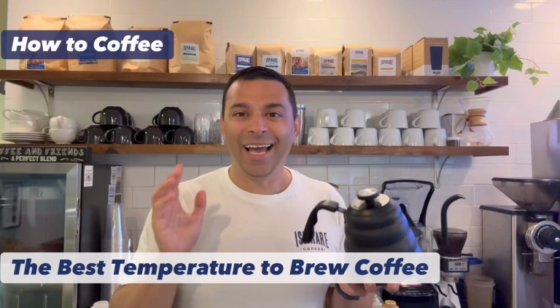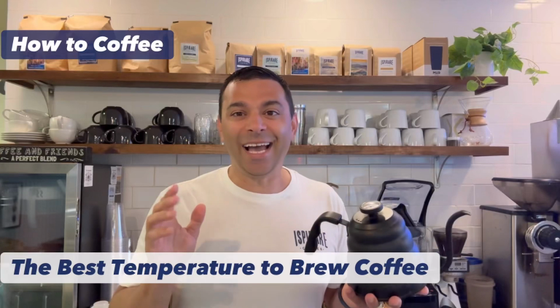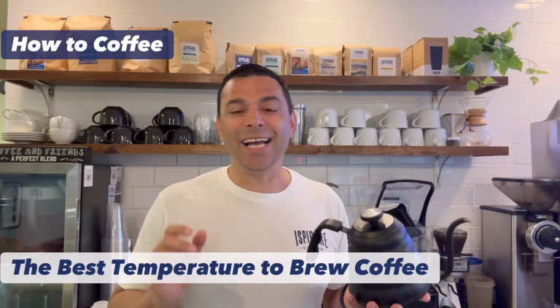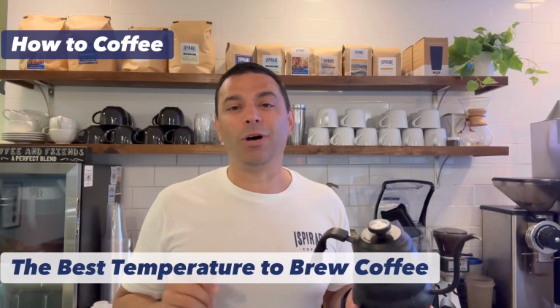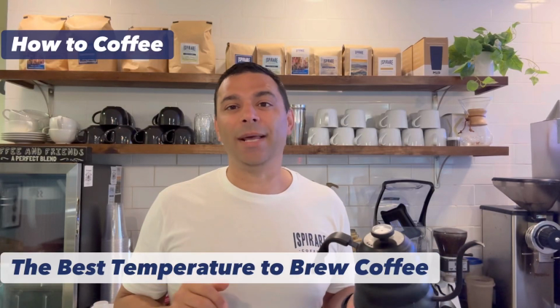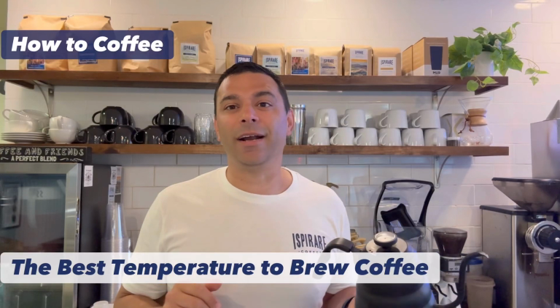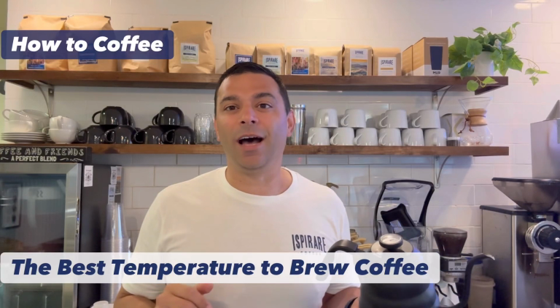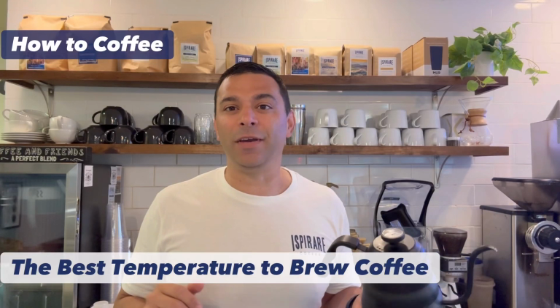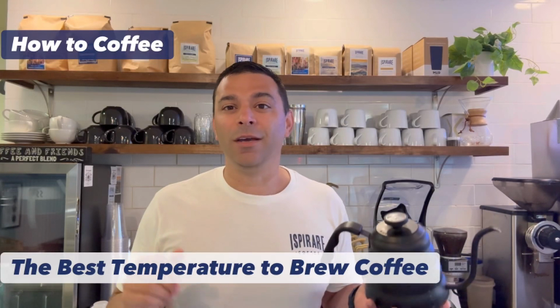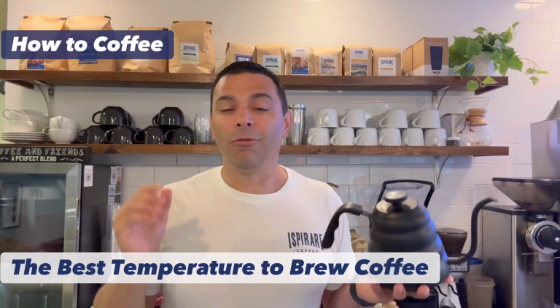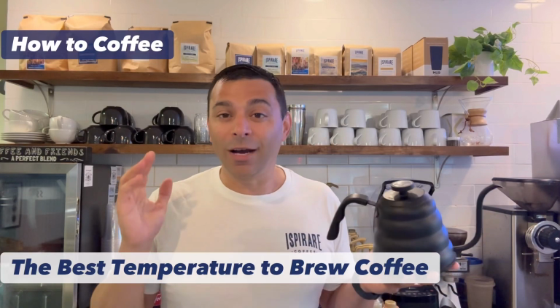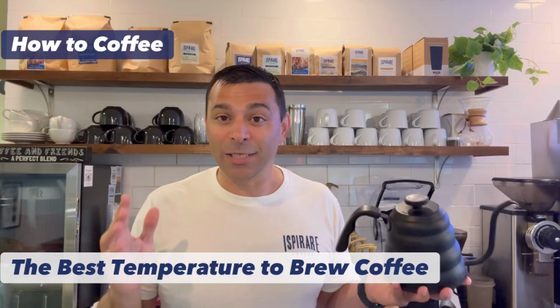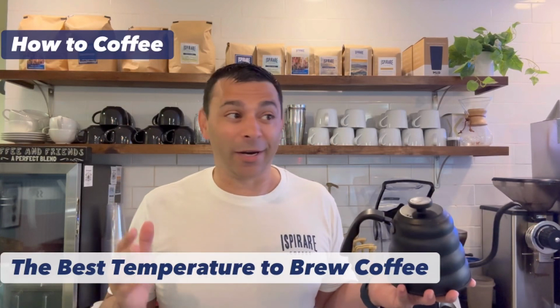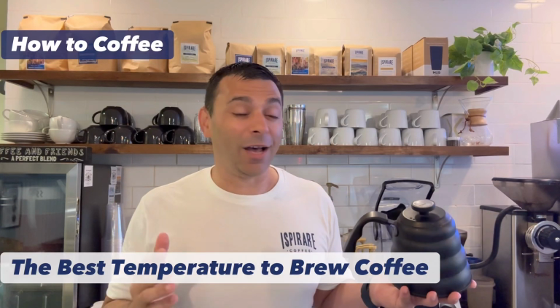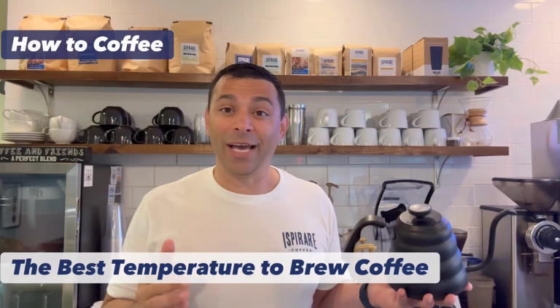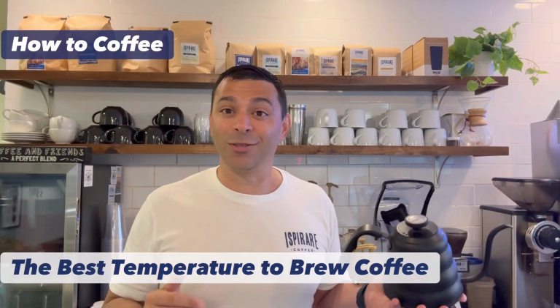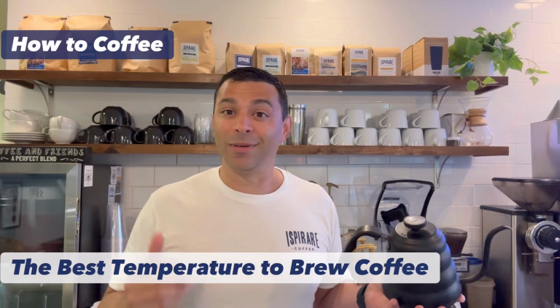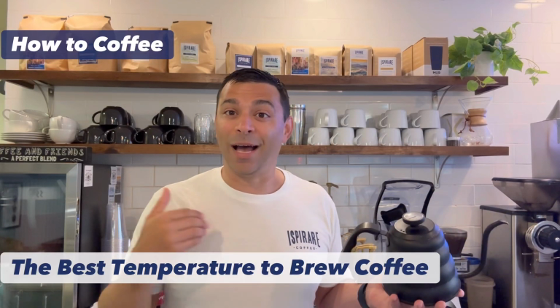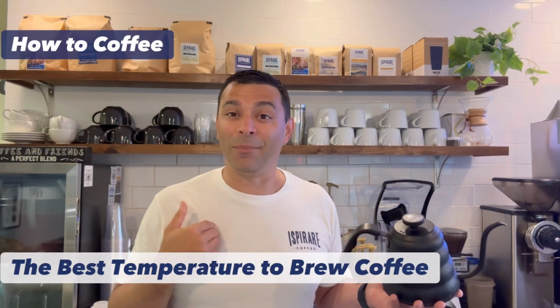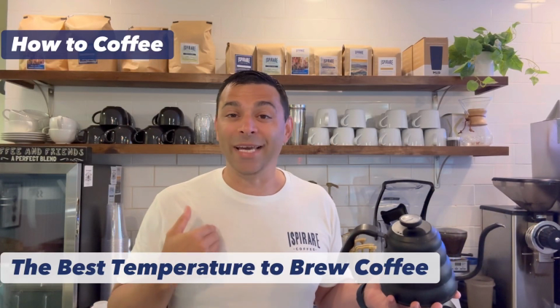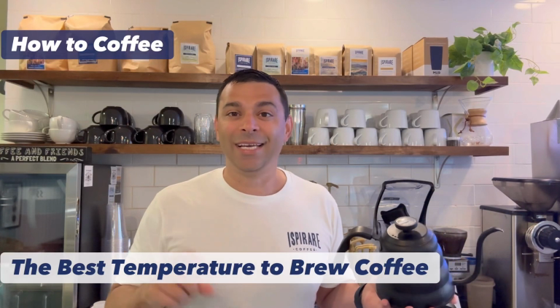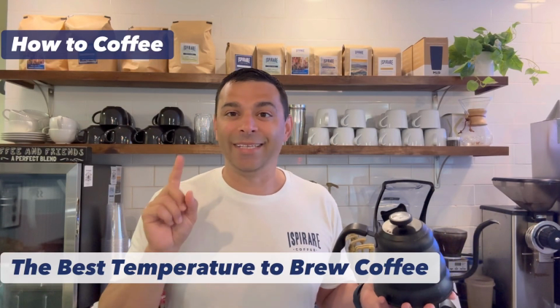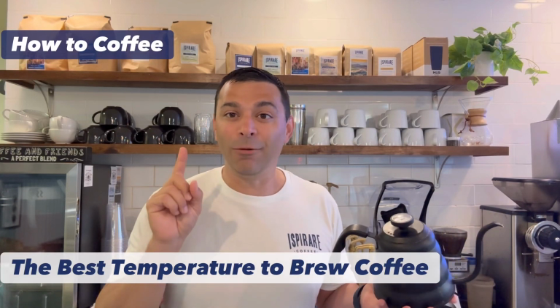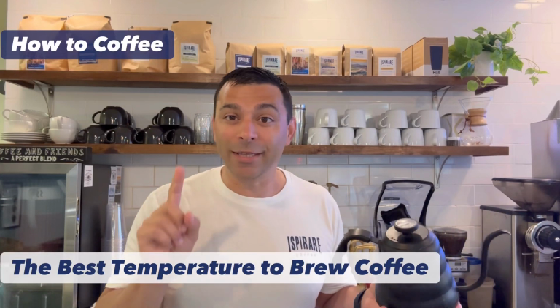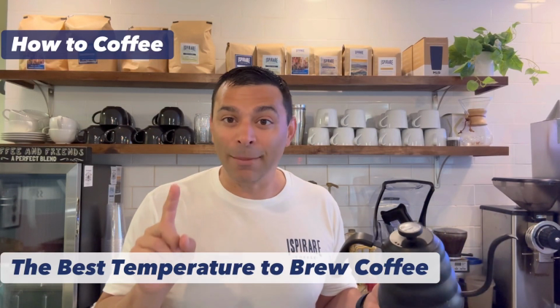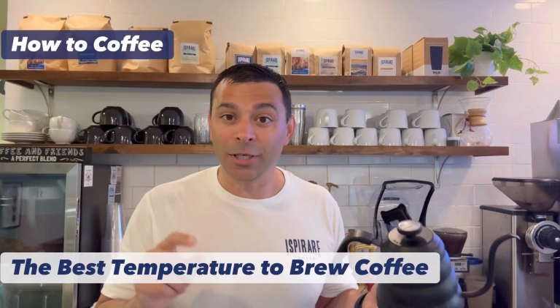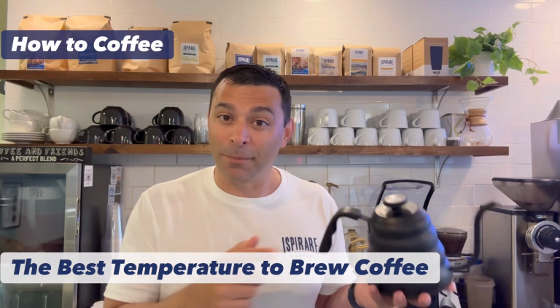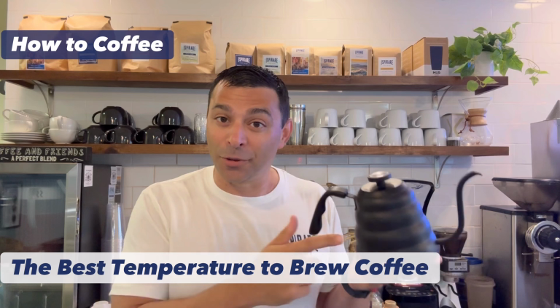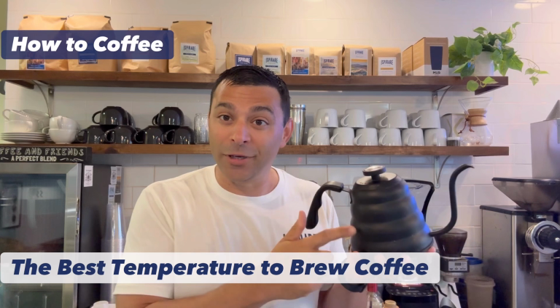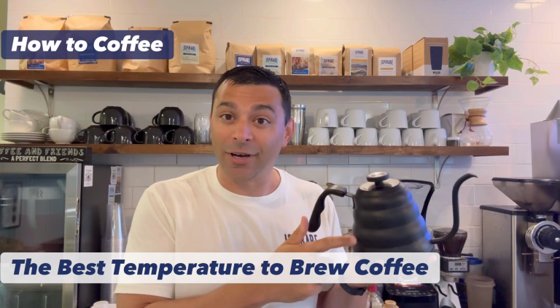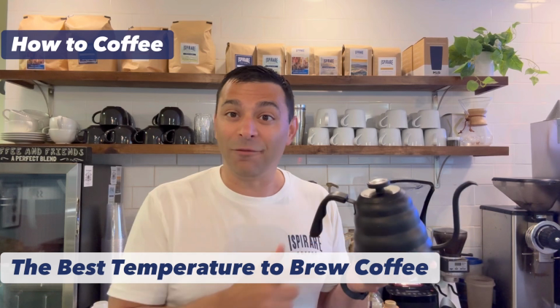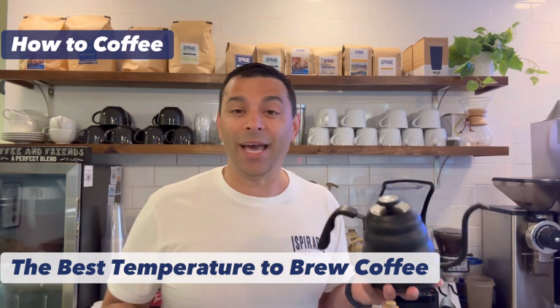Hey guys, welcome to How to Coffee. Welcome to SBR Coffeehouse. I'm Mike. Today, what temperature to brew your coffee at?